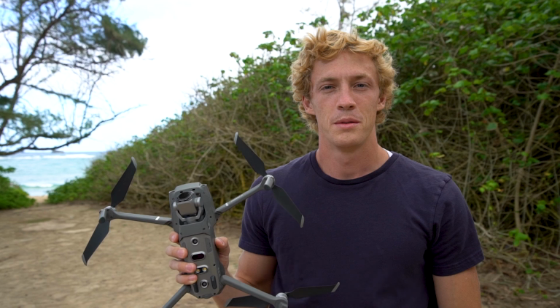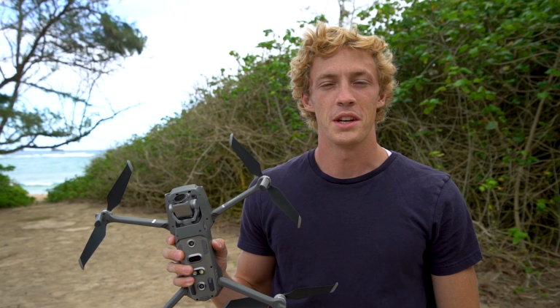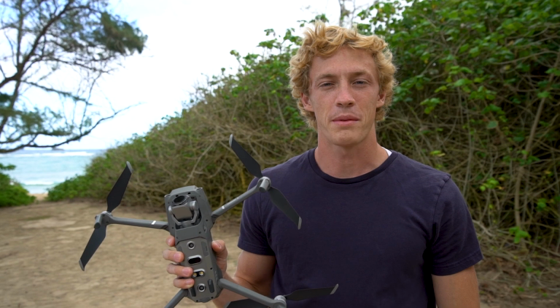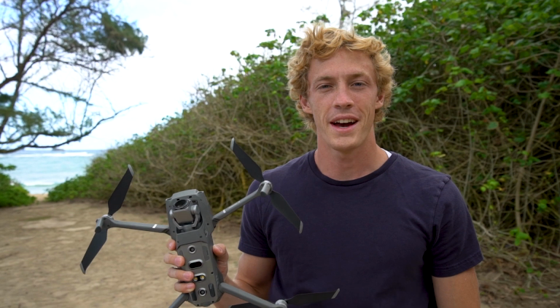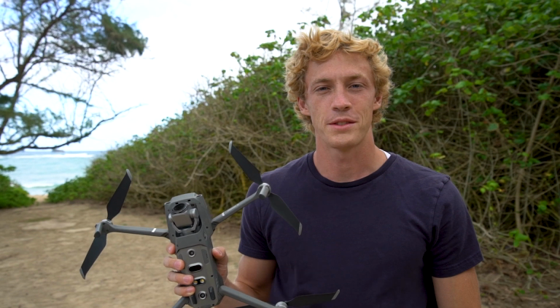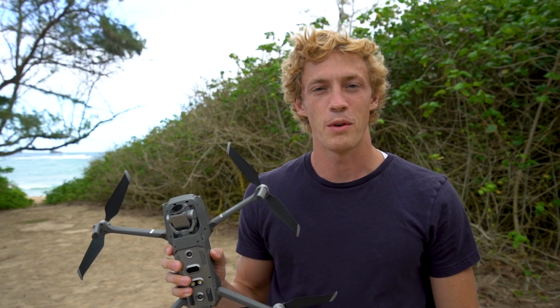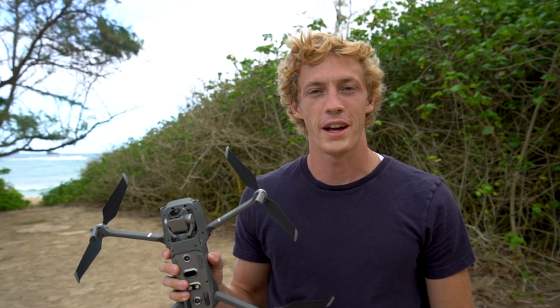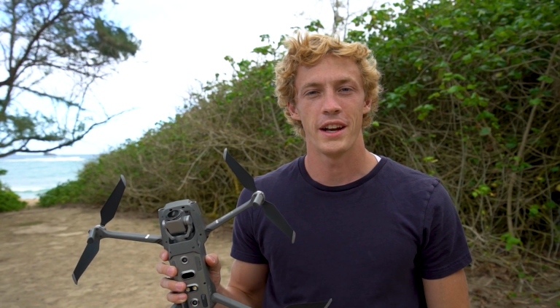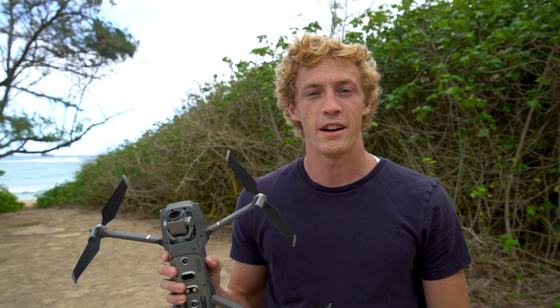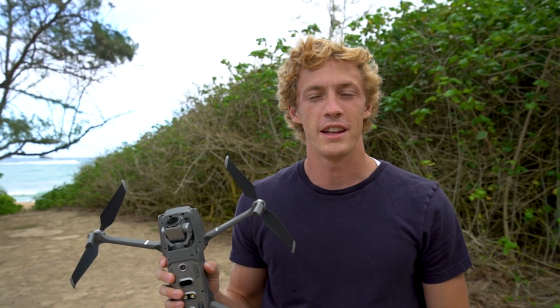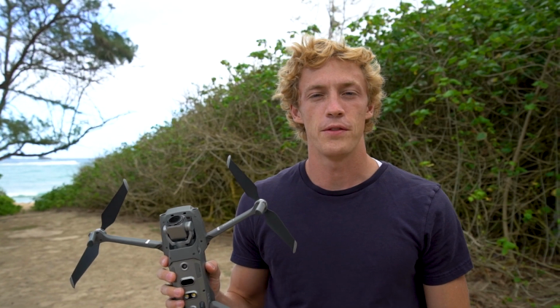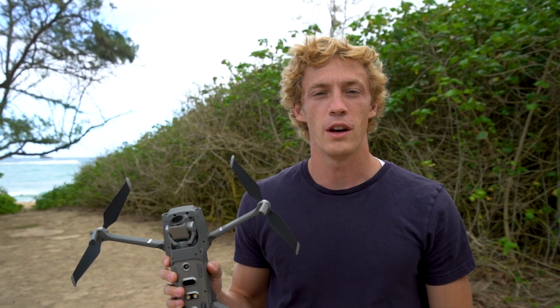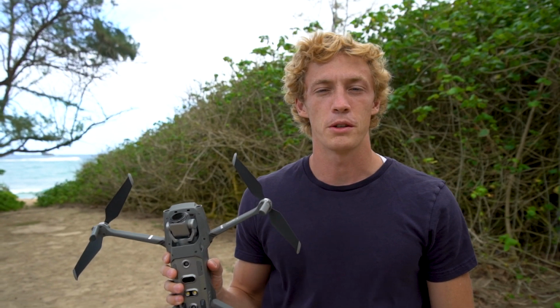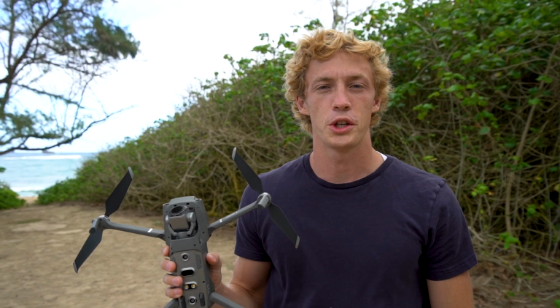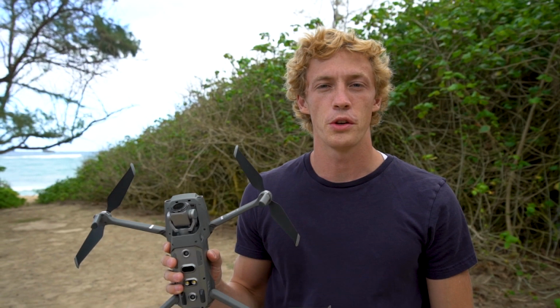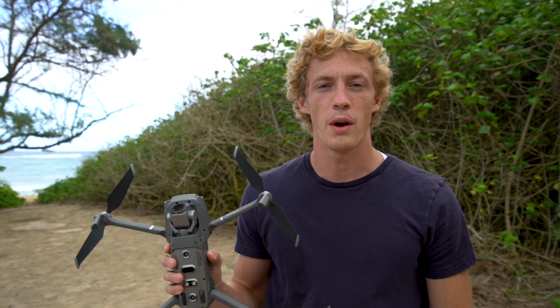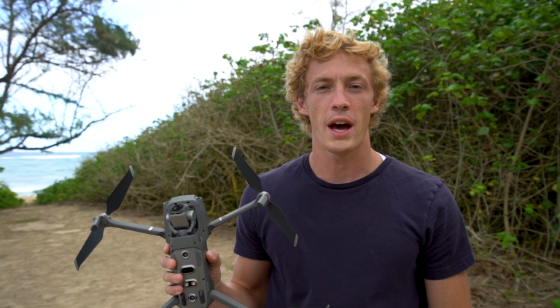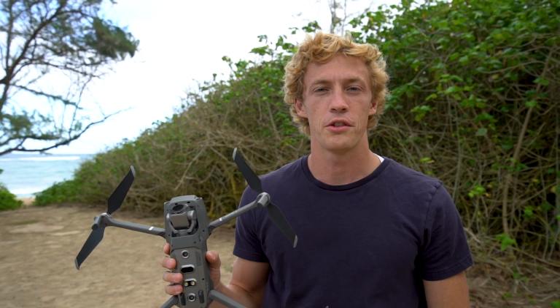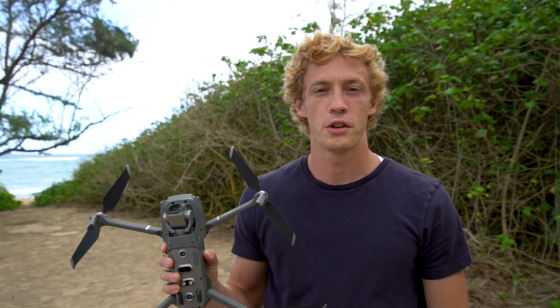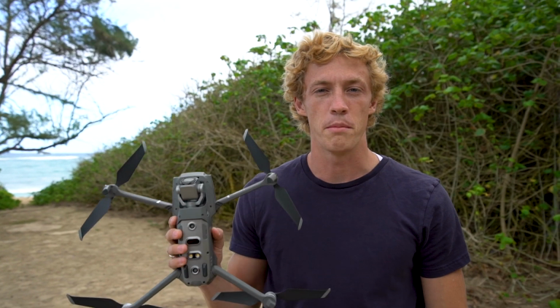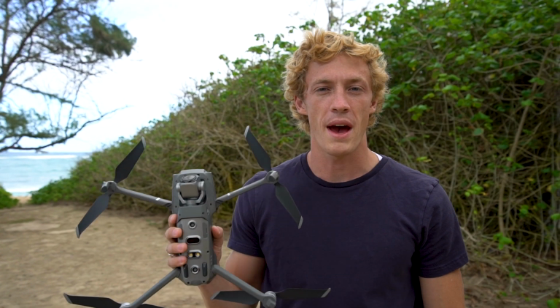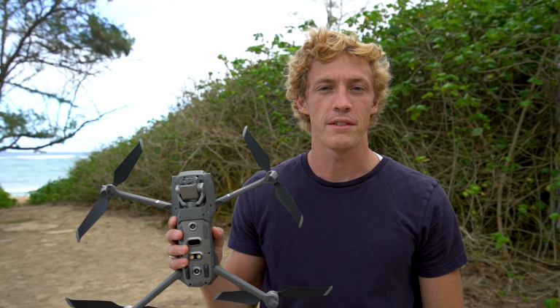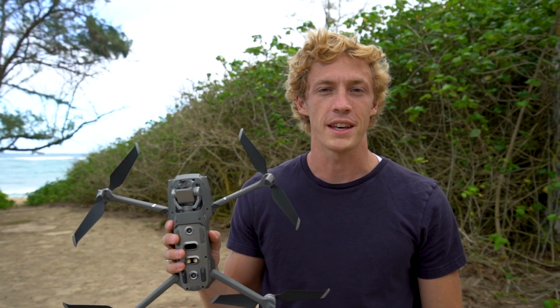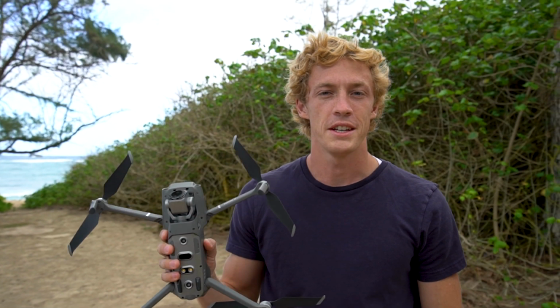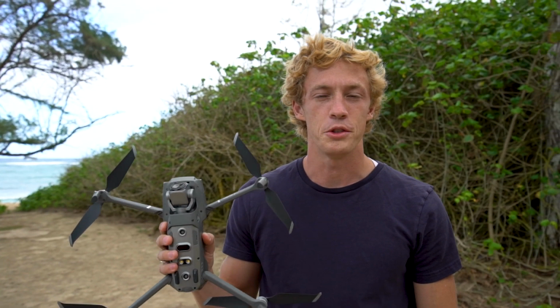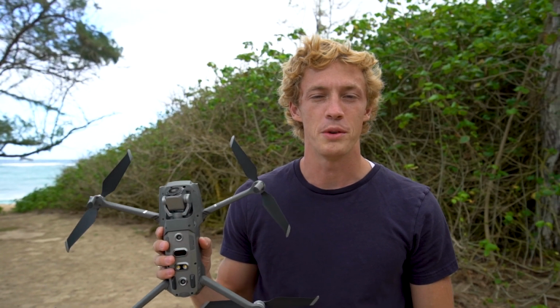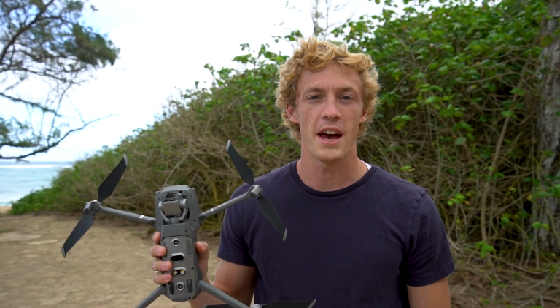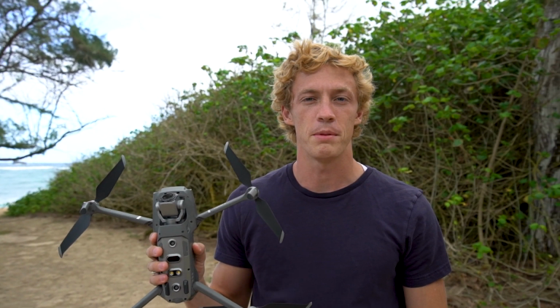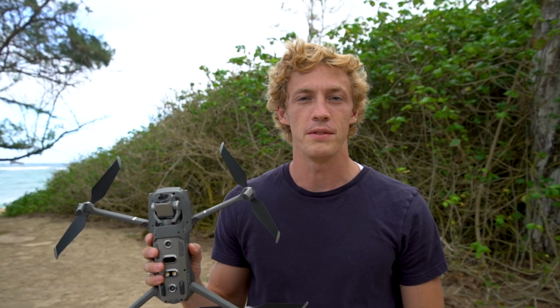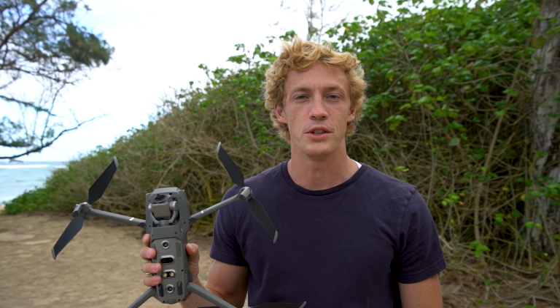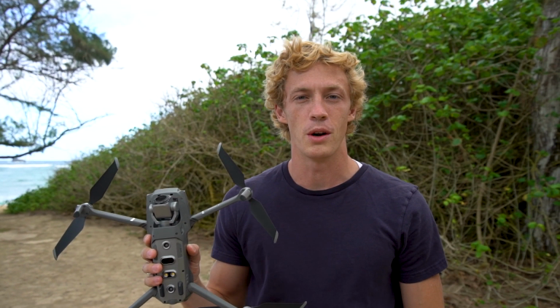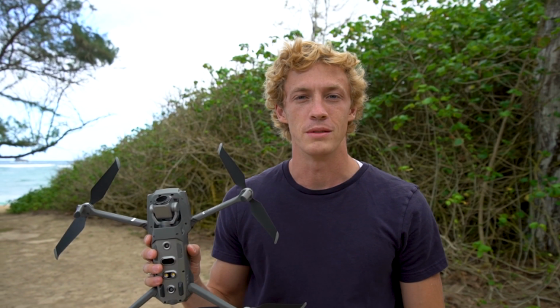What's up guys, Ryan here. In this video I'm going to show you how to turn your Mavic into an FPV drone.